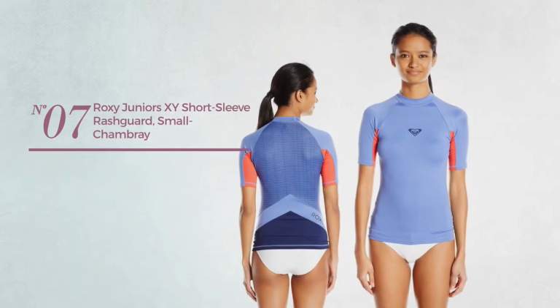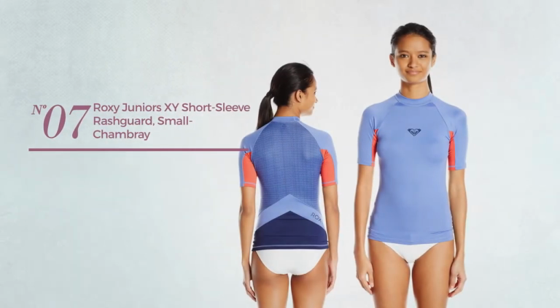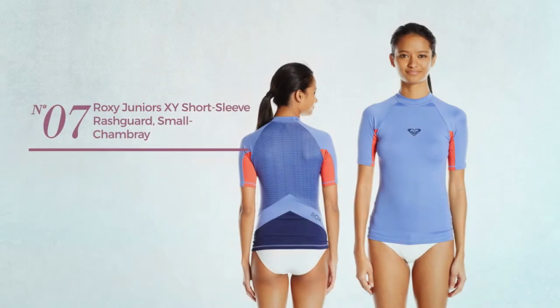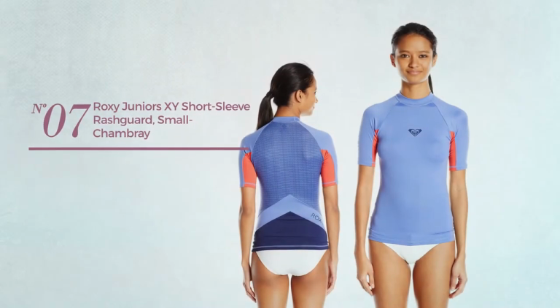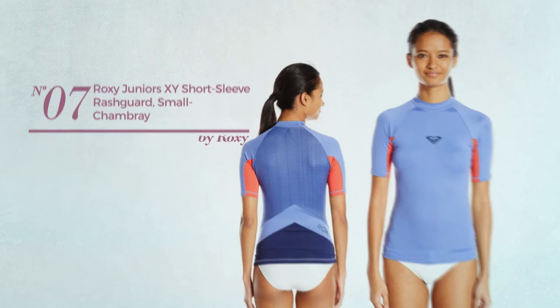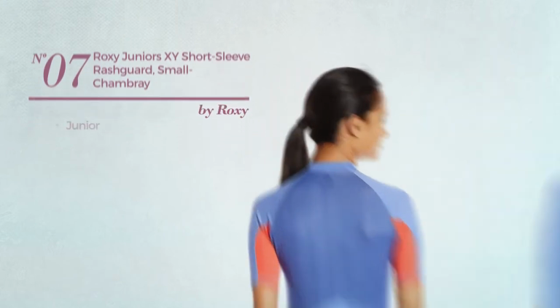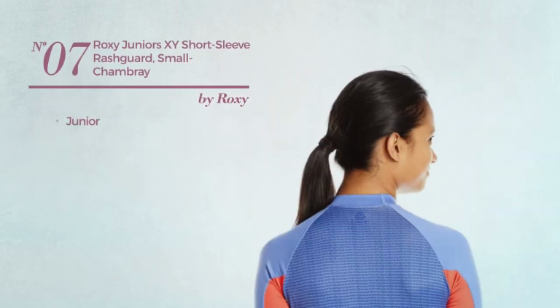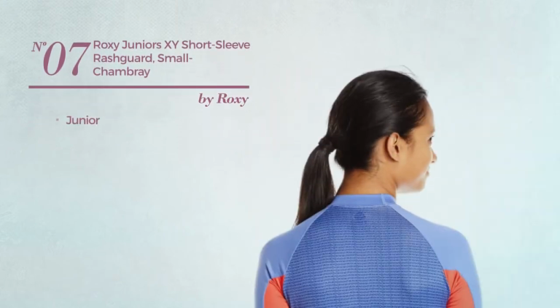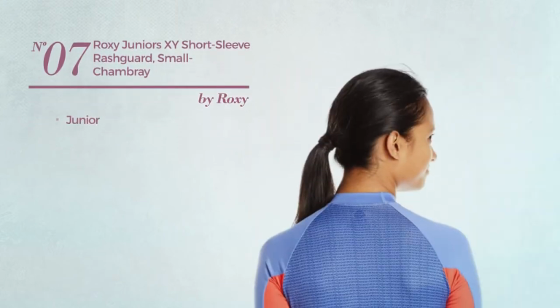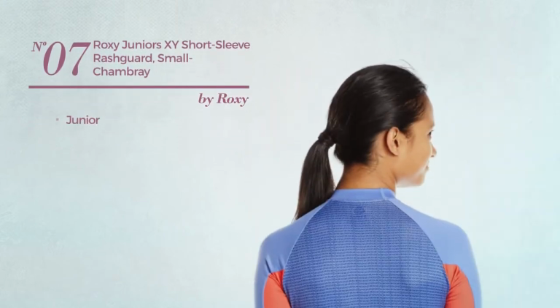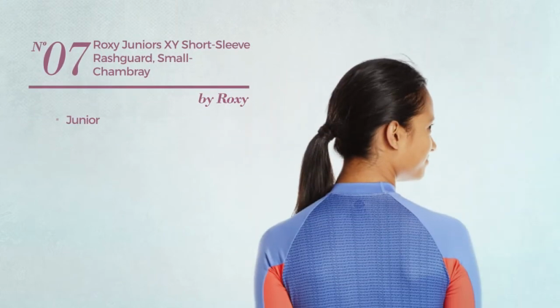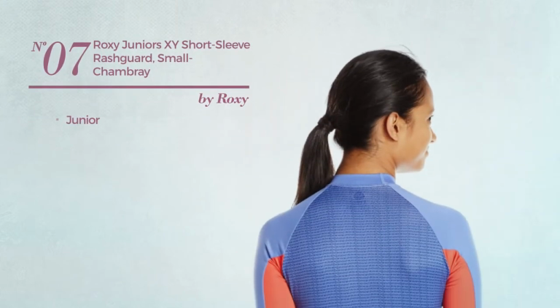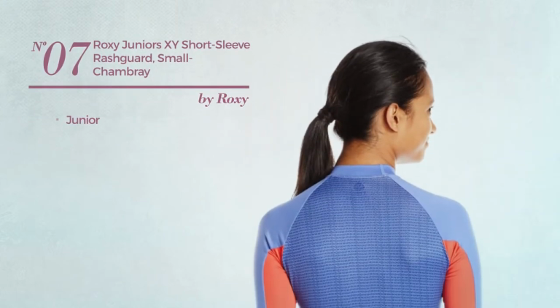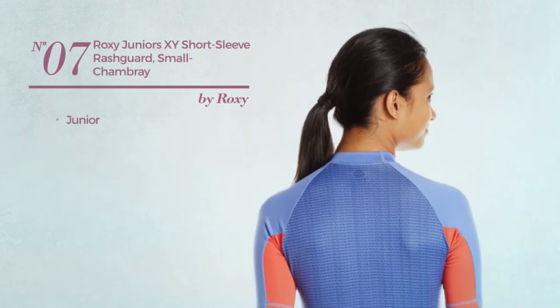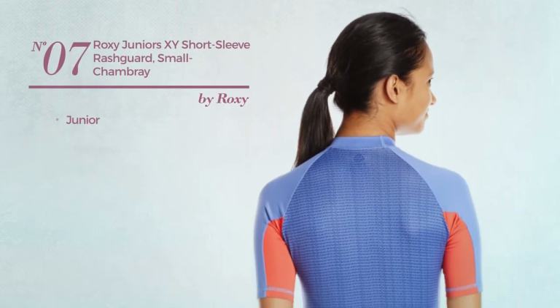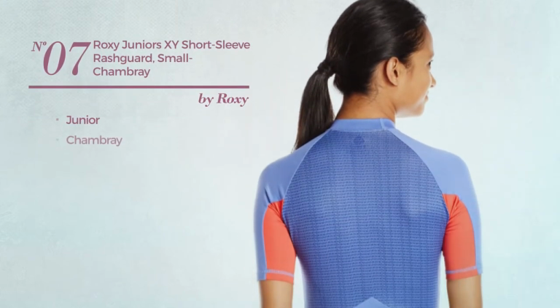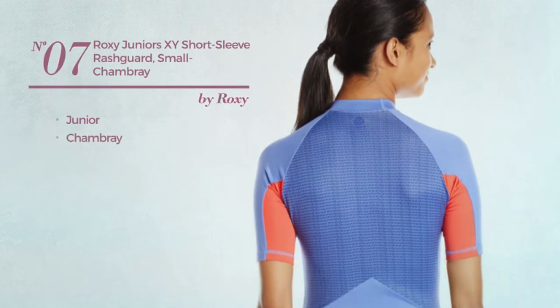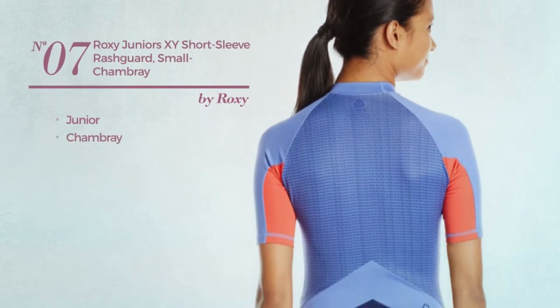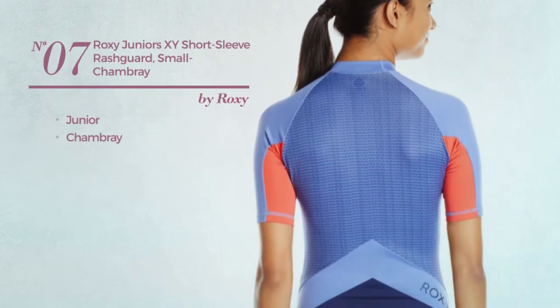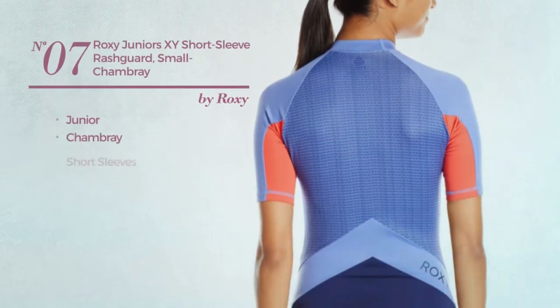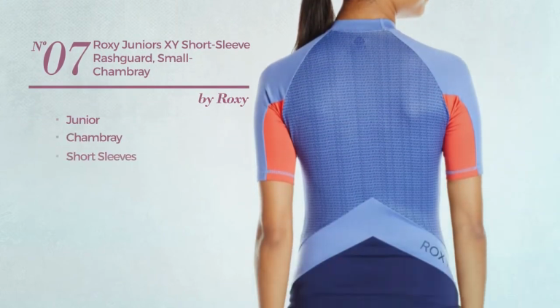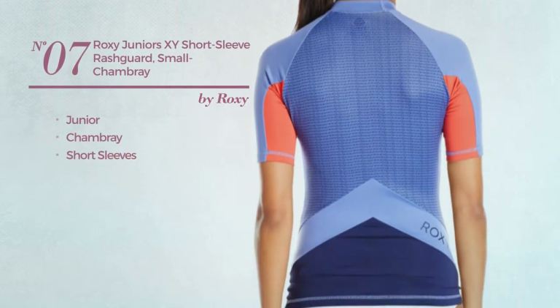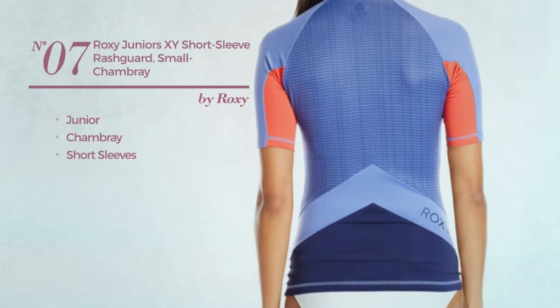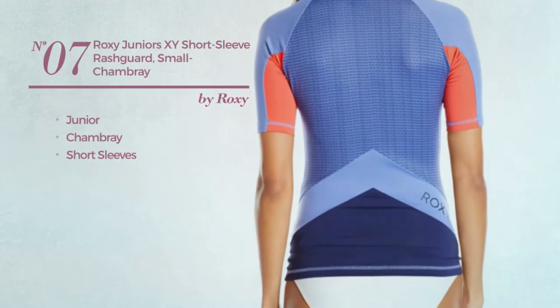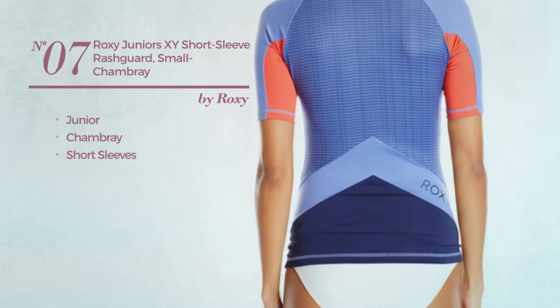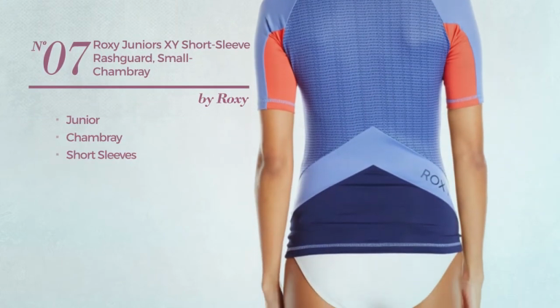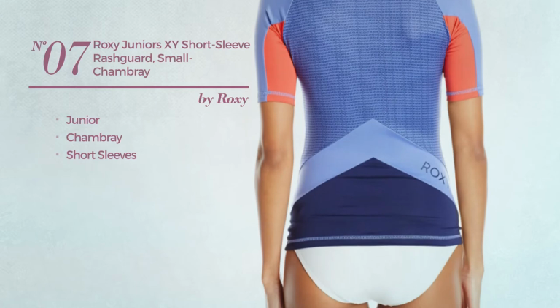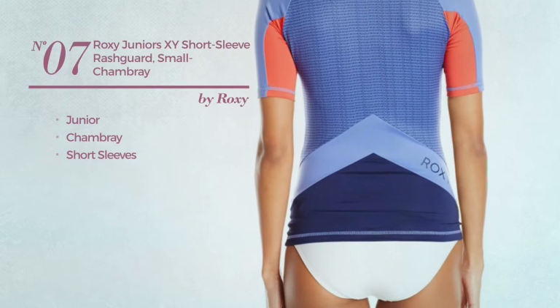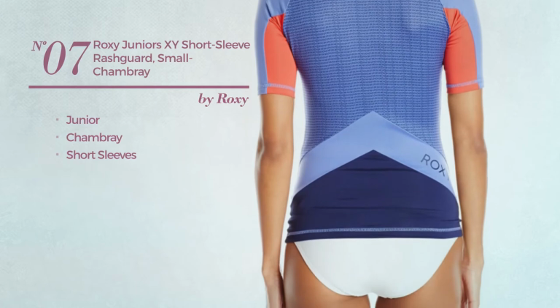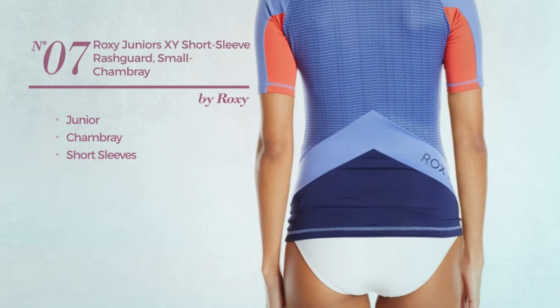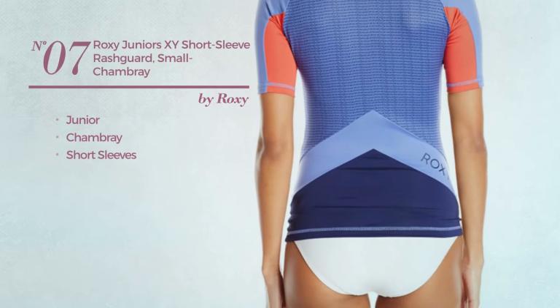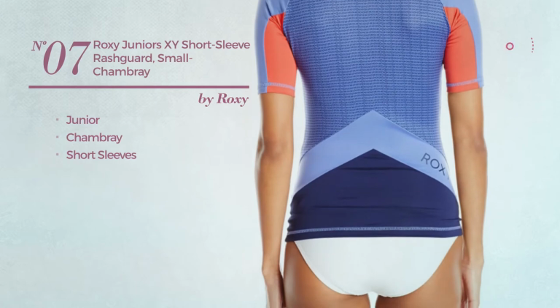Number 7: a junior garment made of chambray with short sleeves. Available in 2 more colors.